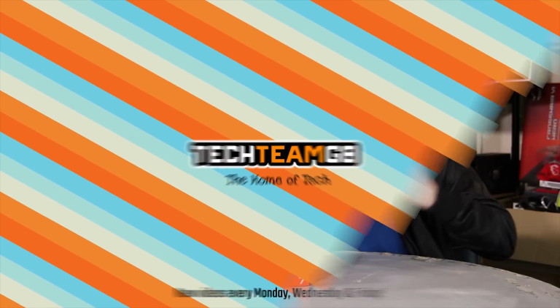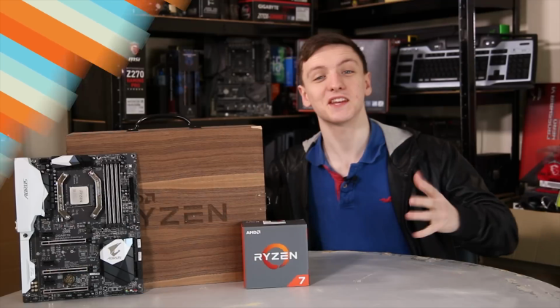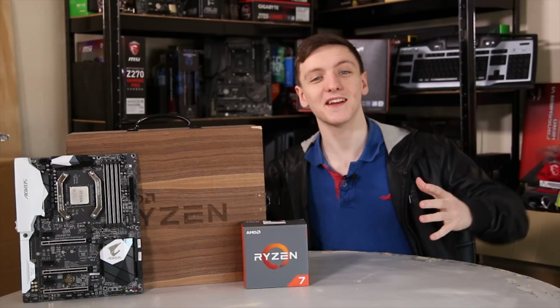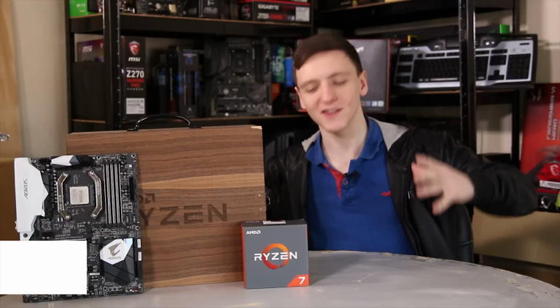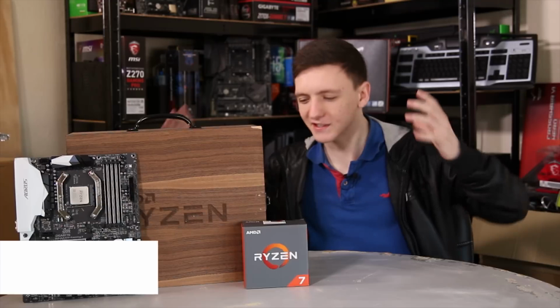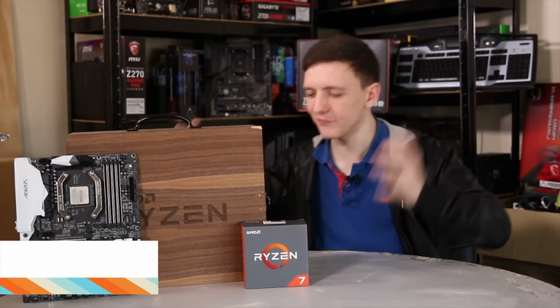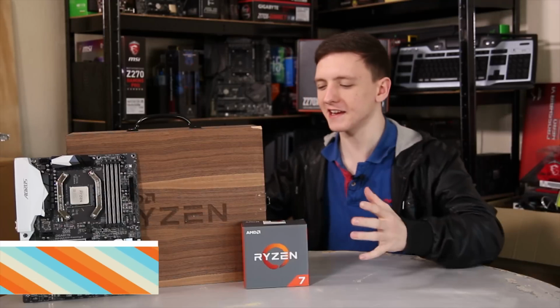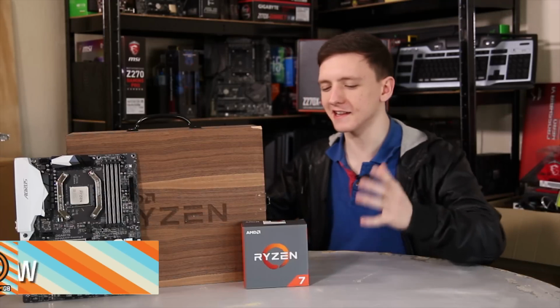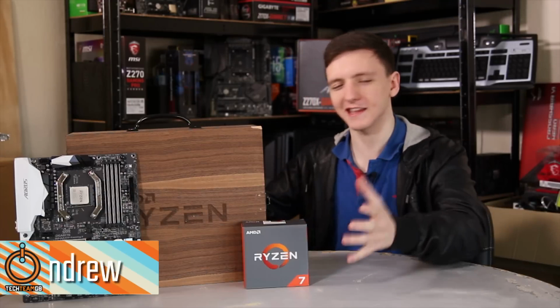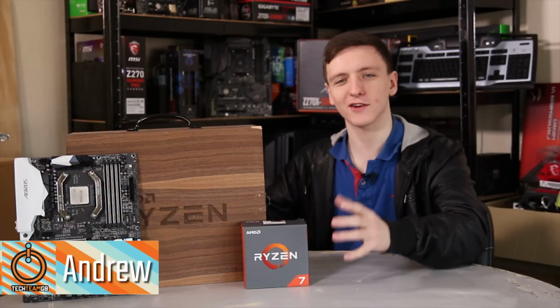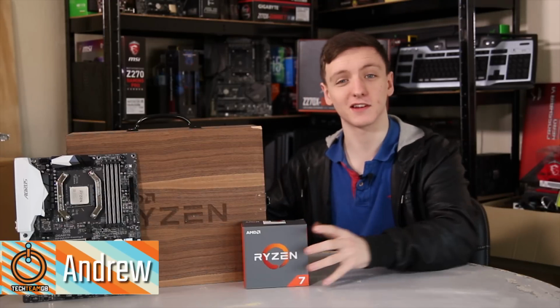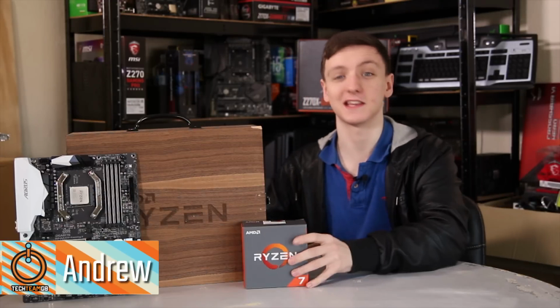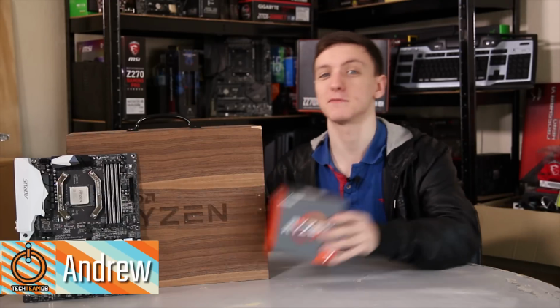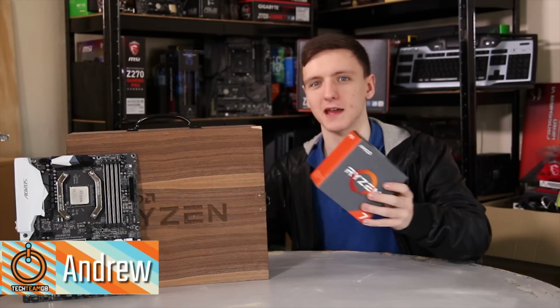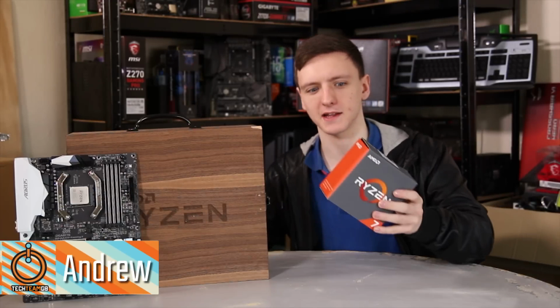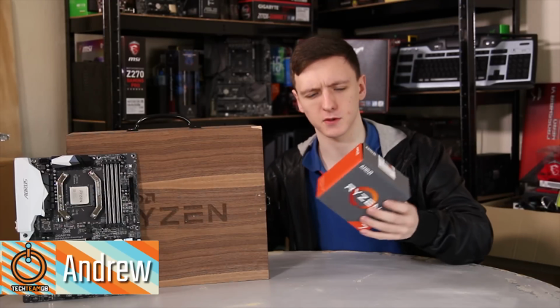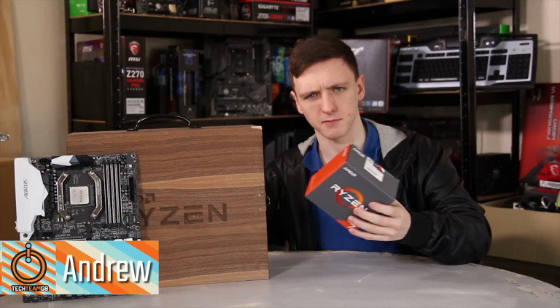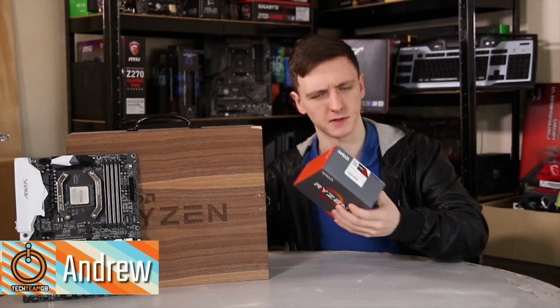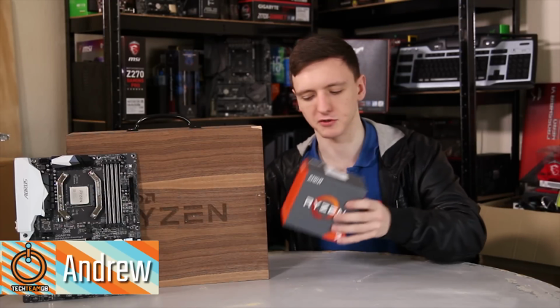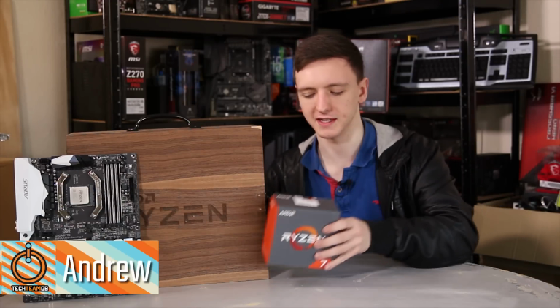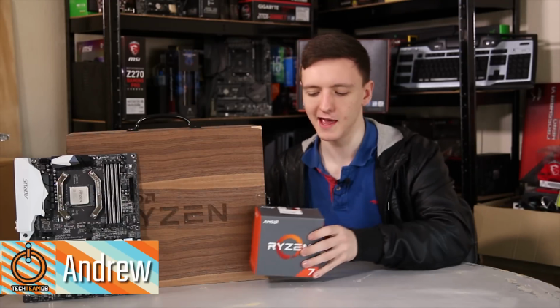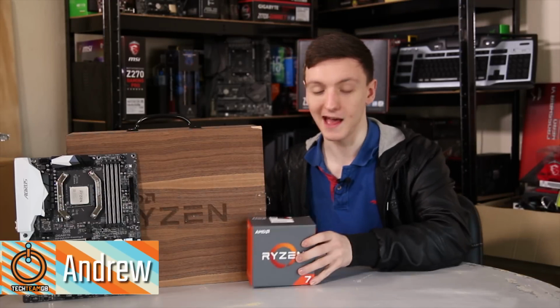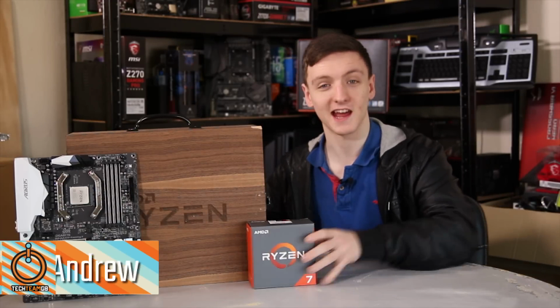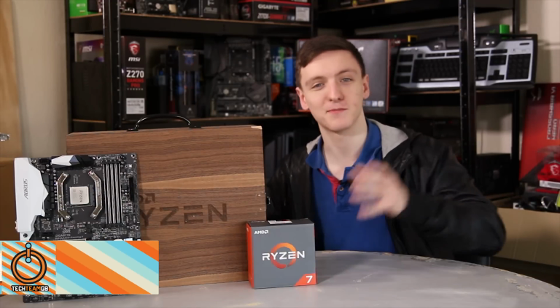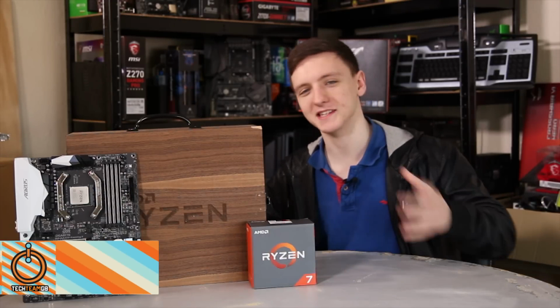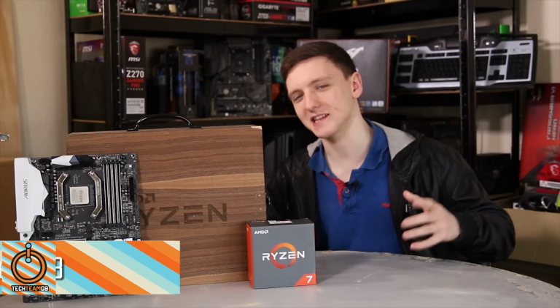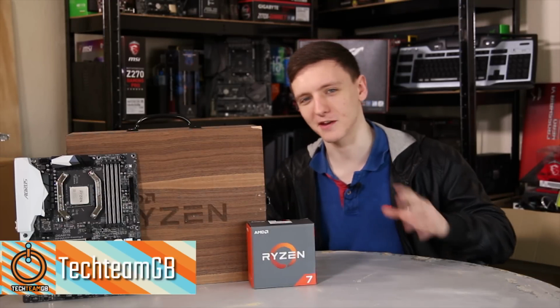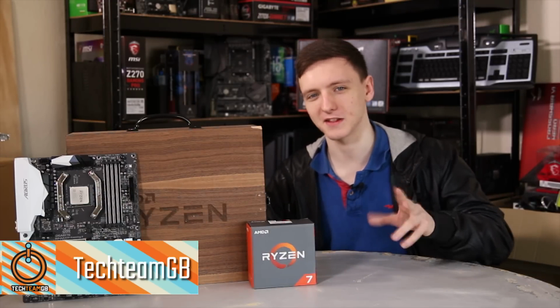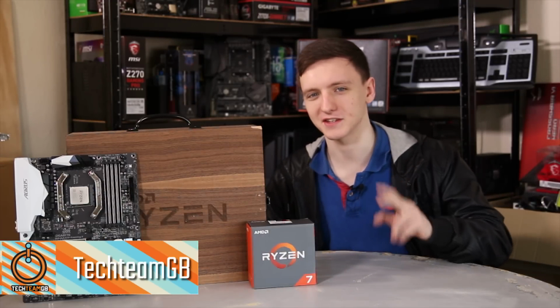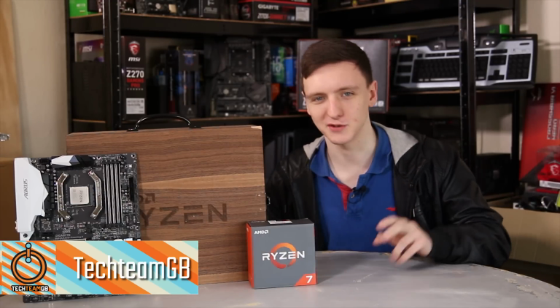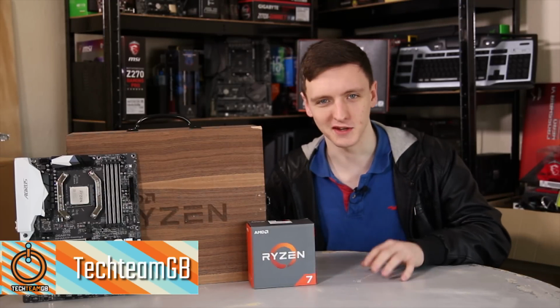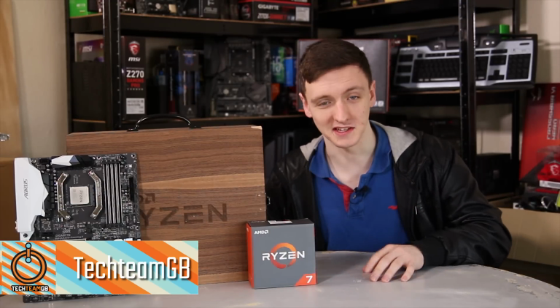It's here, it's finally here, it's in my hands quite literally, and I've been testing it for the last two days.